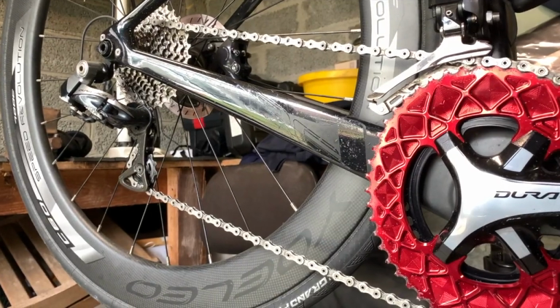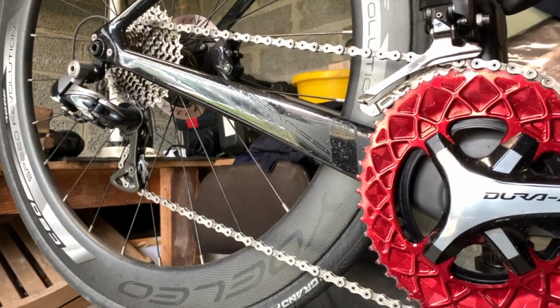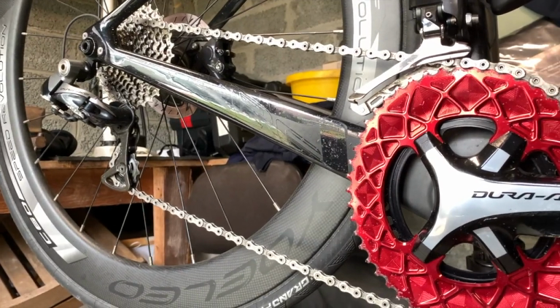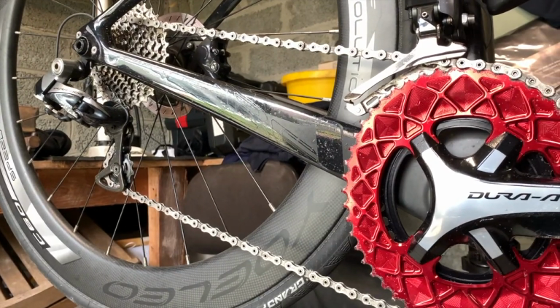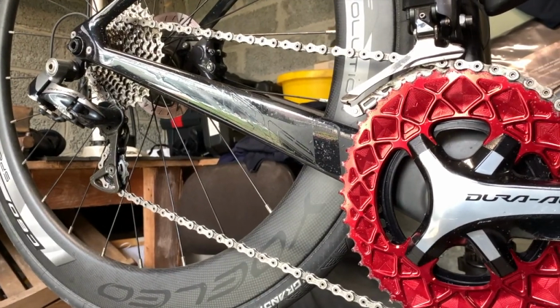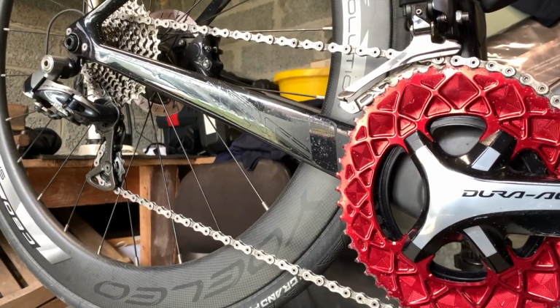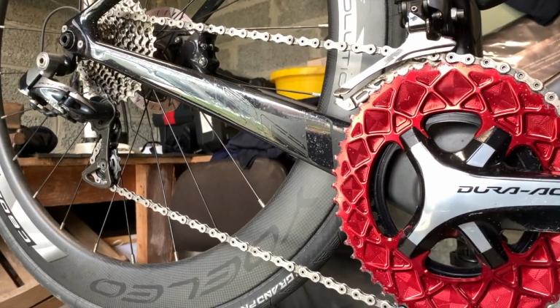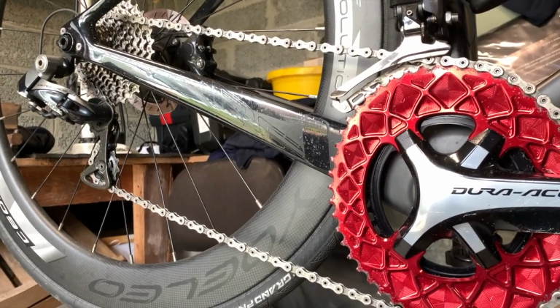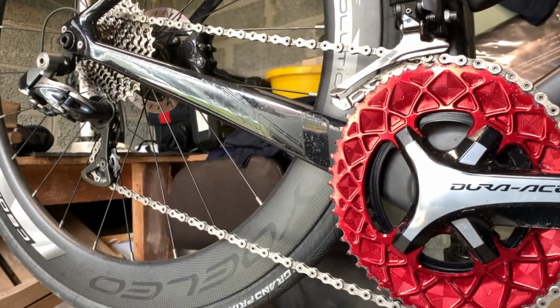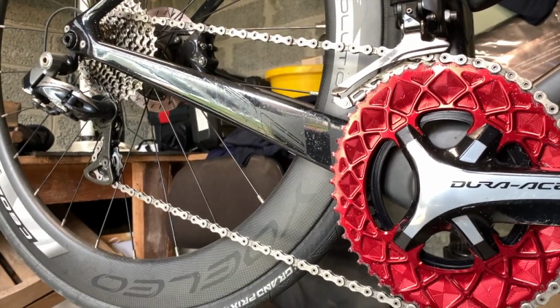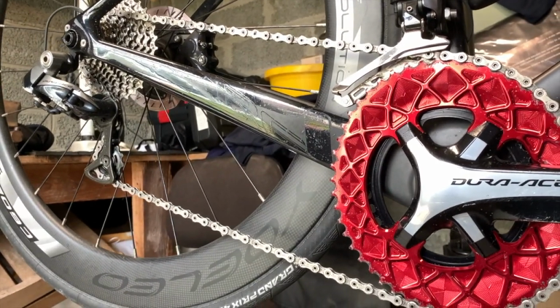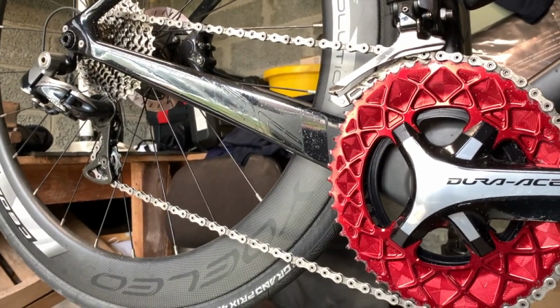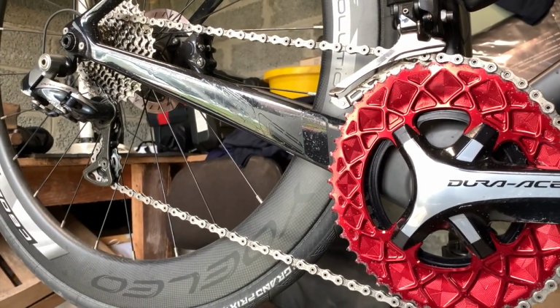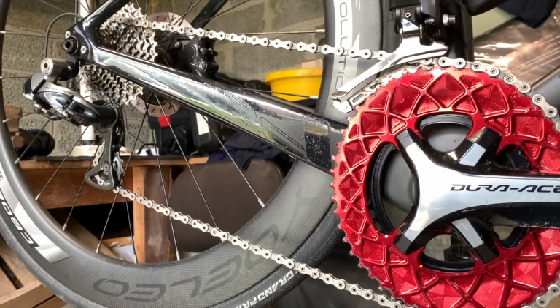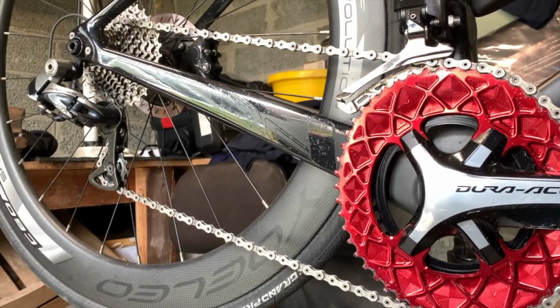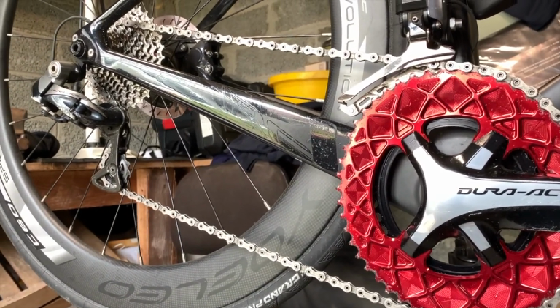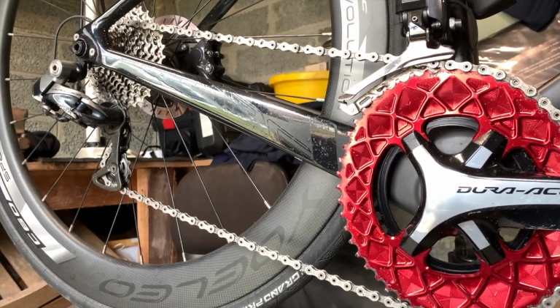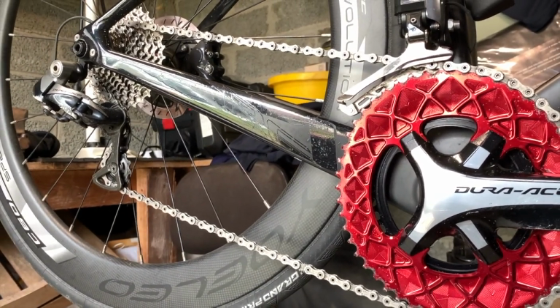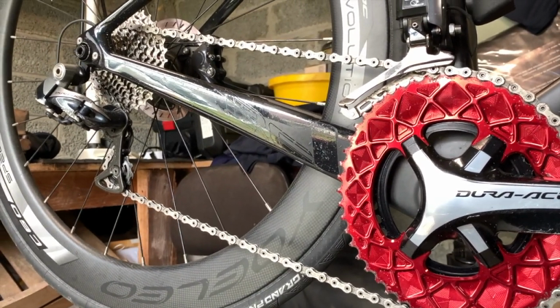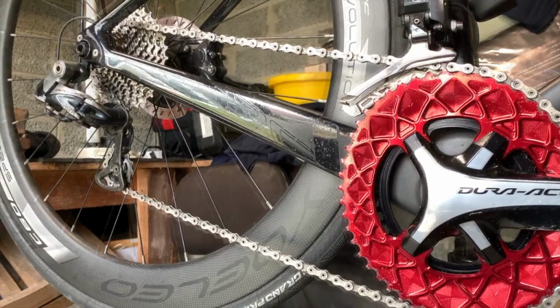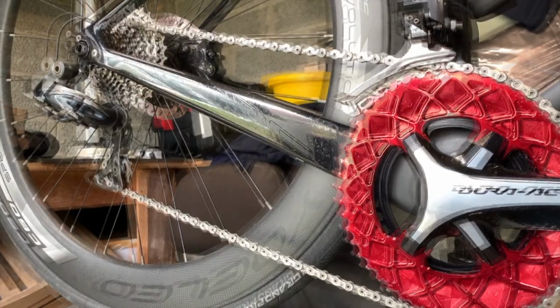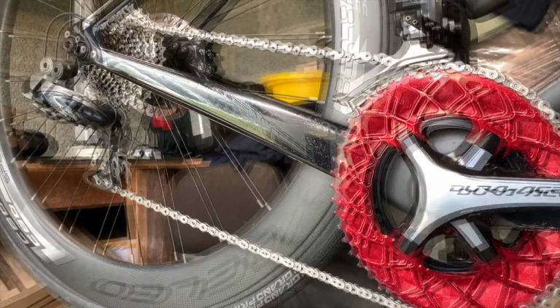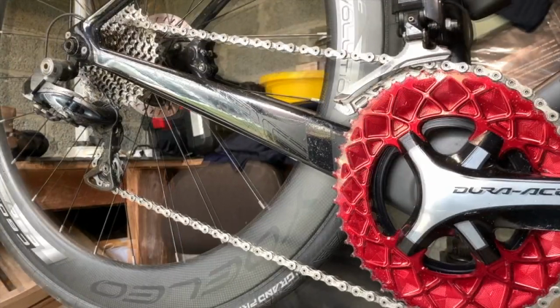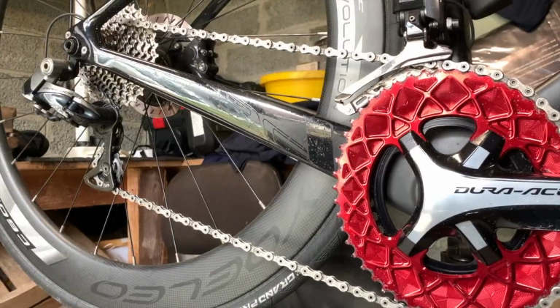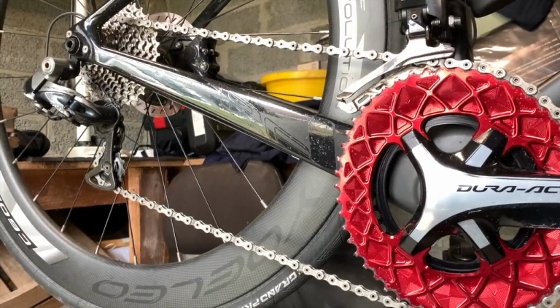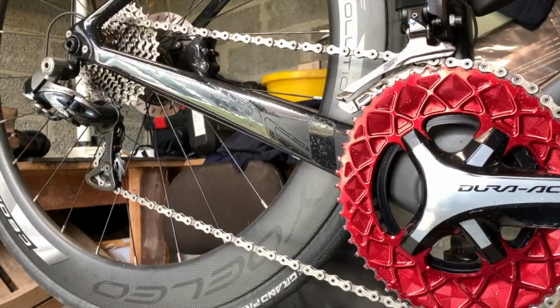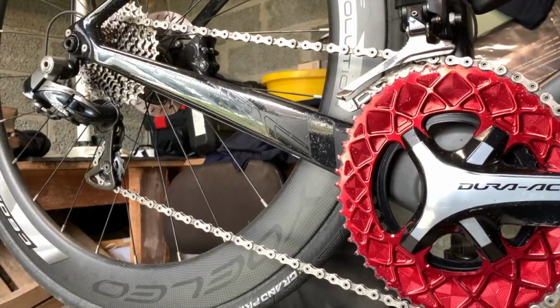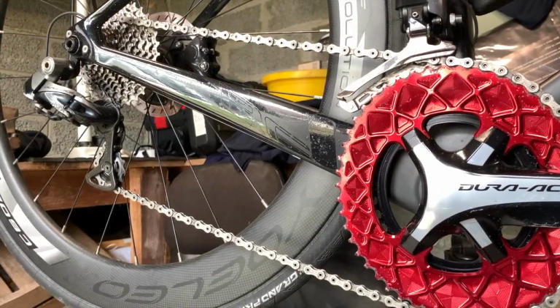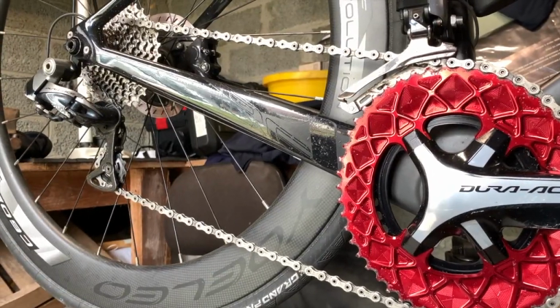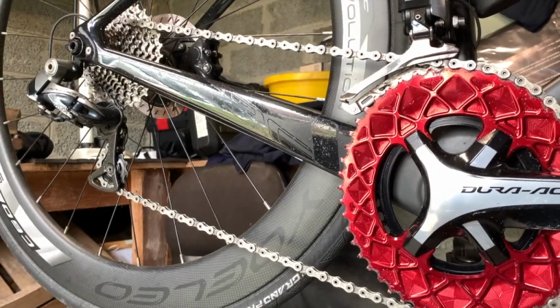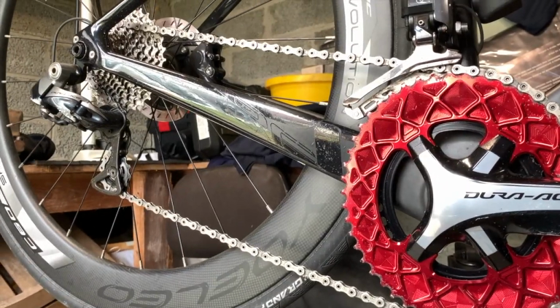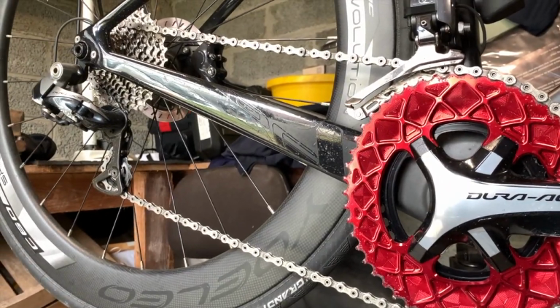Hello everyone, welcome to Coriose House. Today we're going to be cleaning this chain, re-waxing it and putting it back on.